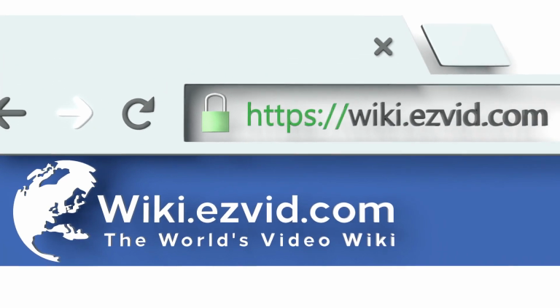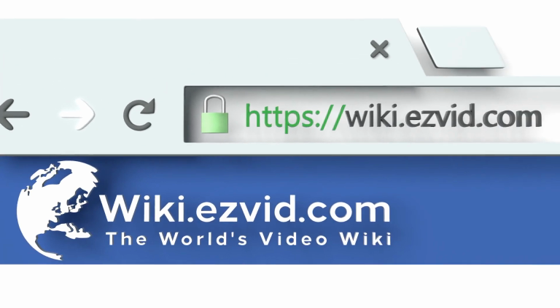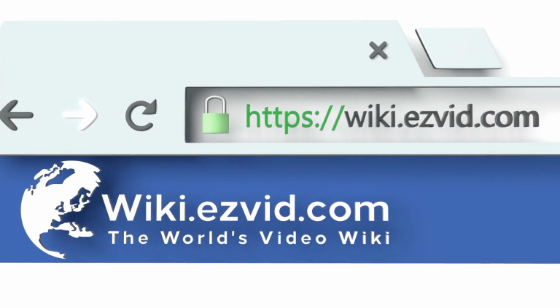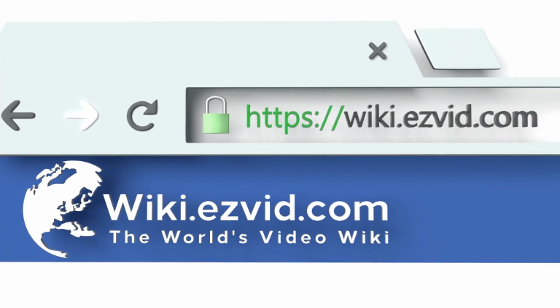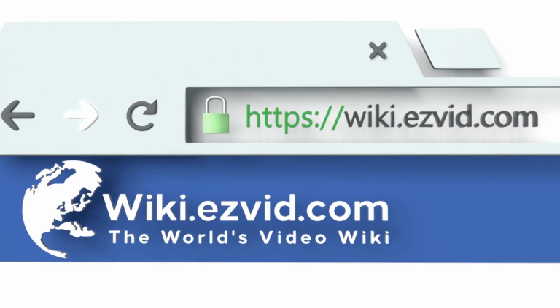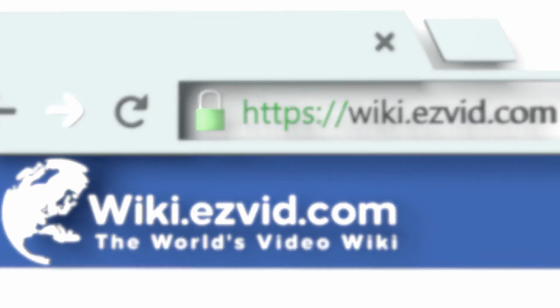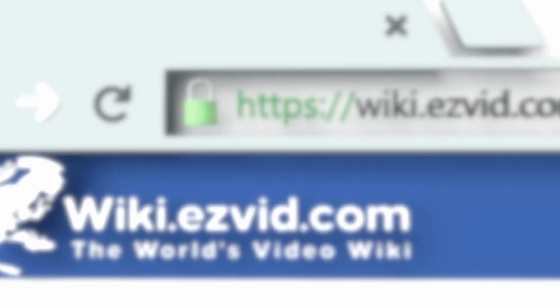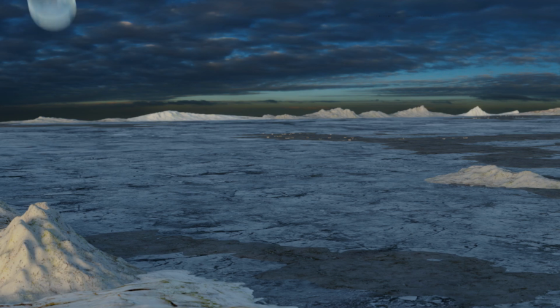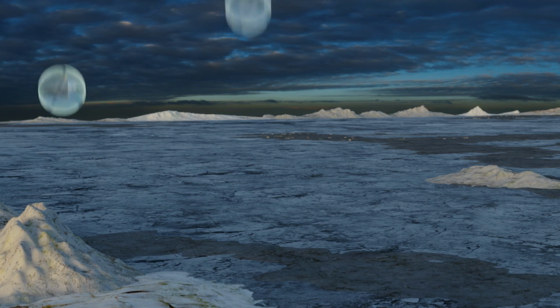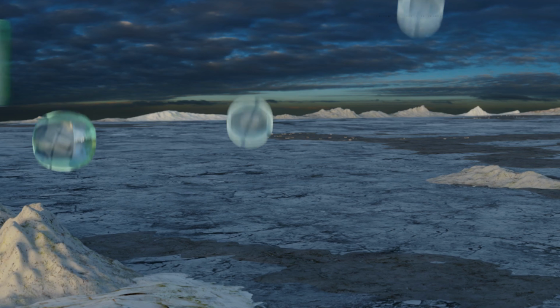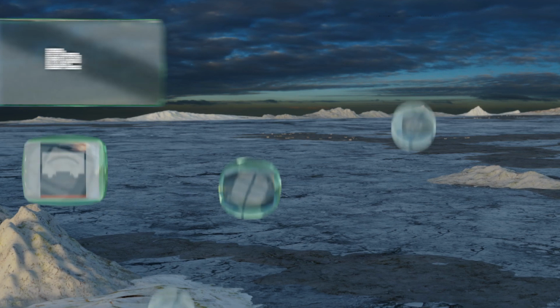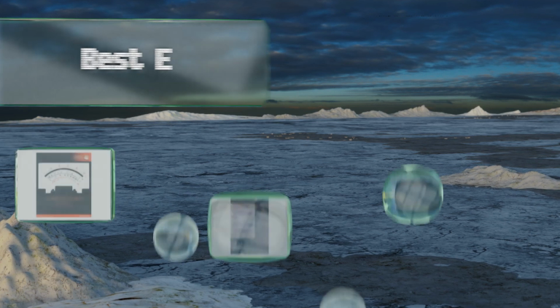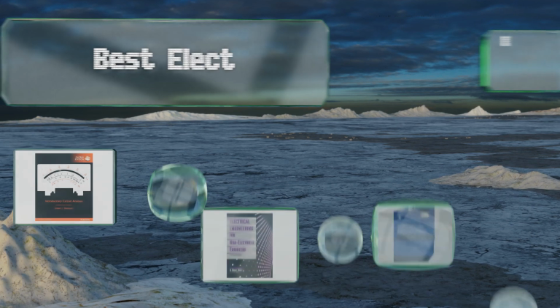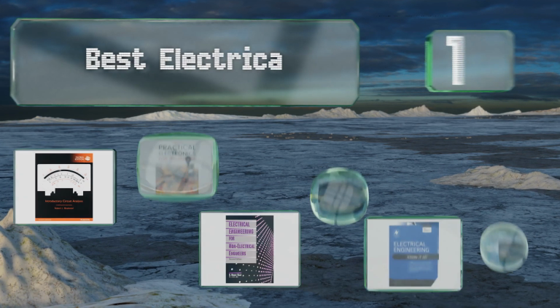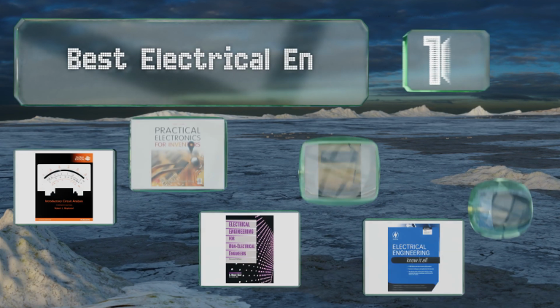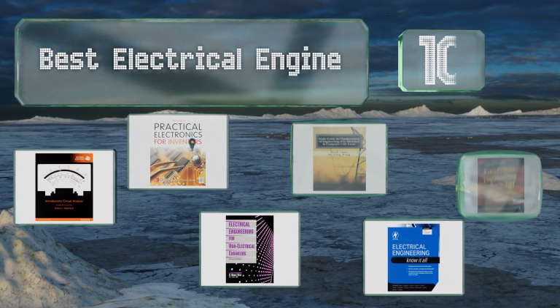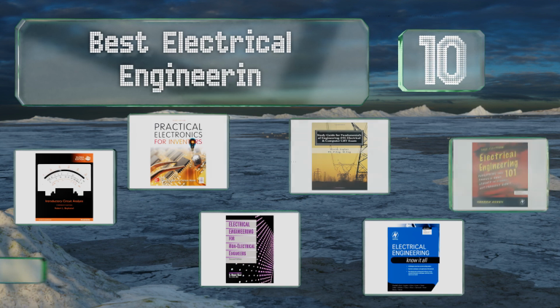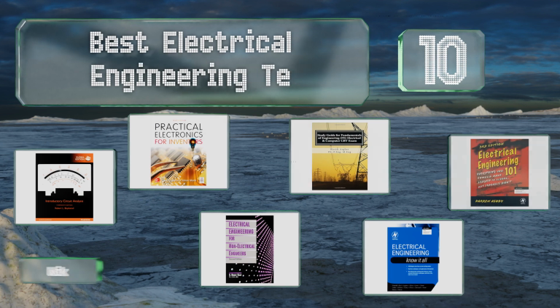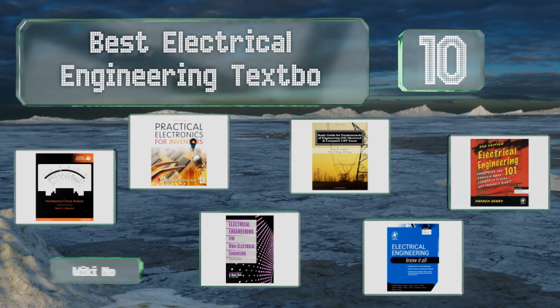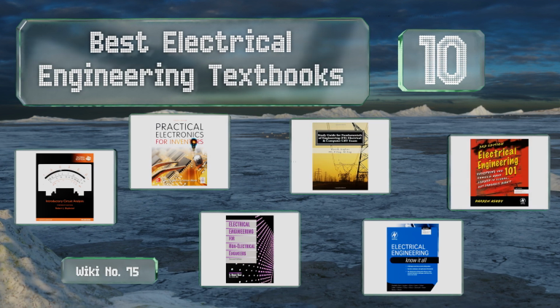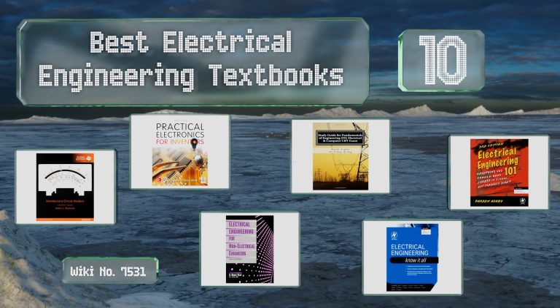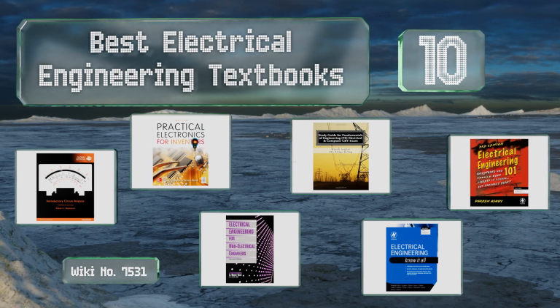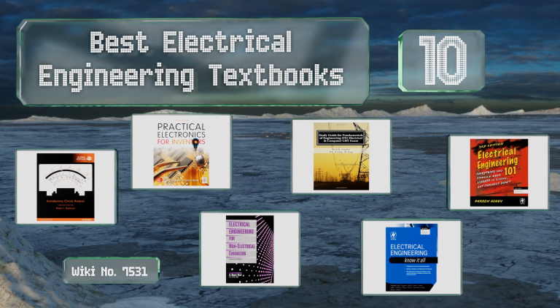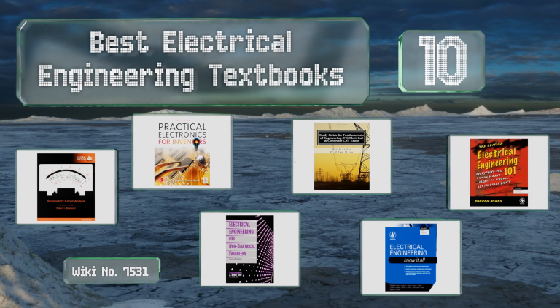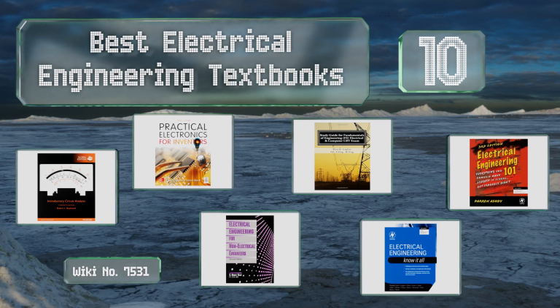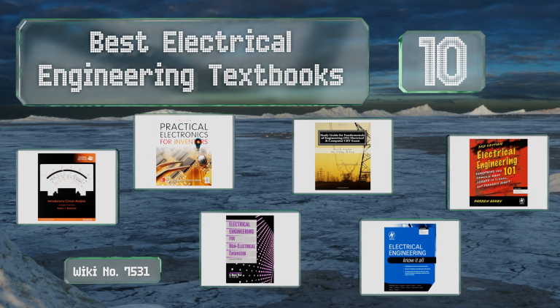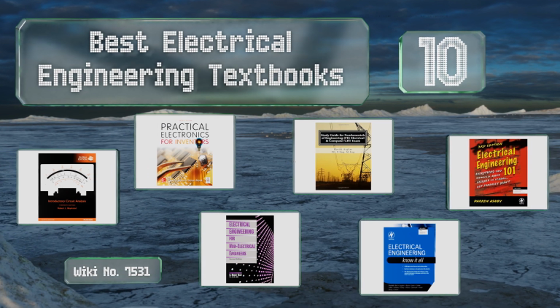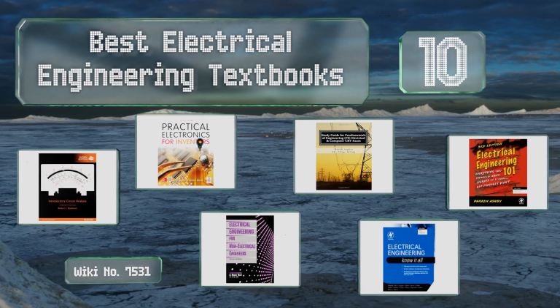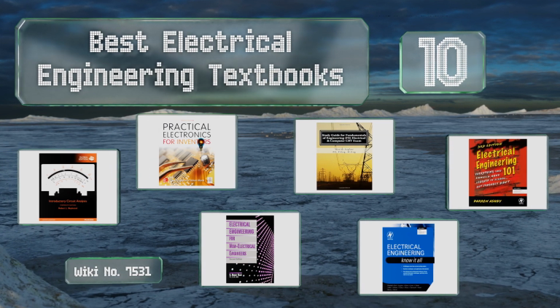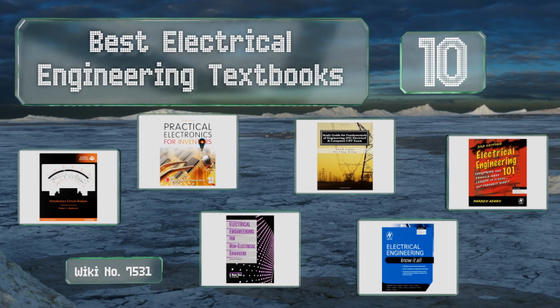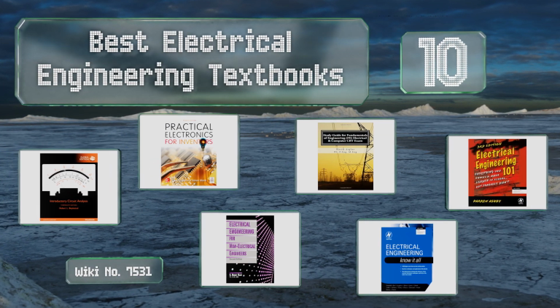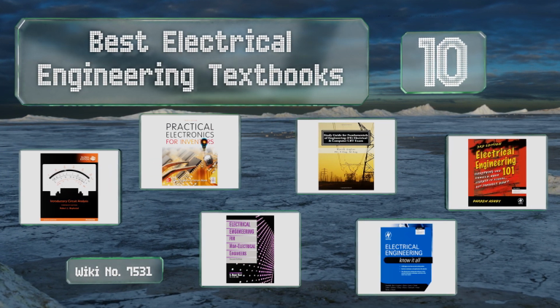EasyVid presents the 10 best electrical engineering textbooks. Let's get started with the list.